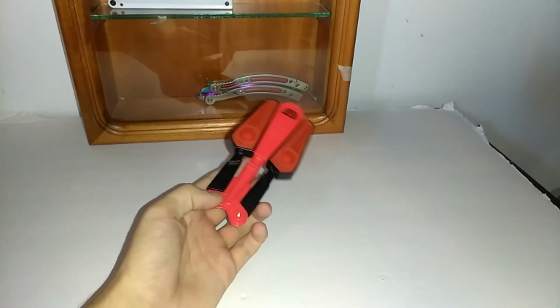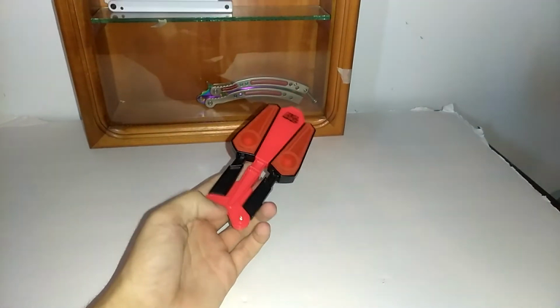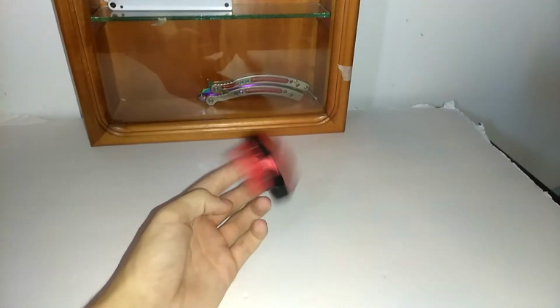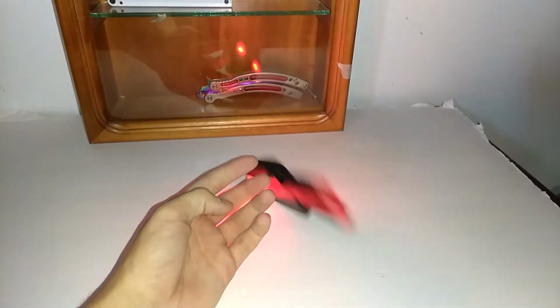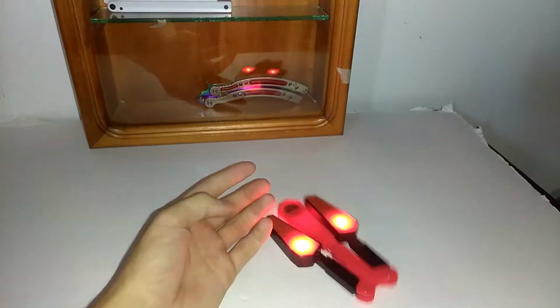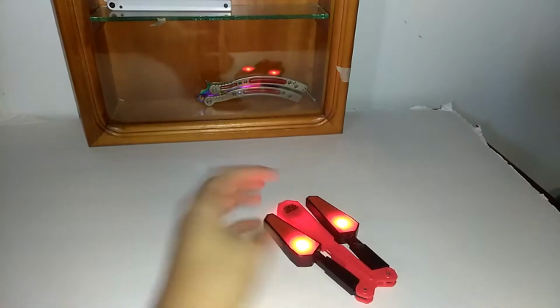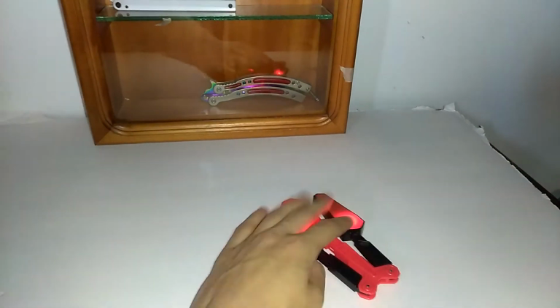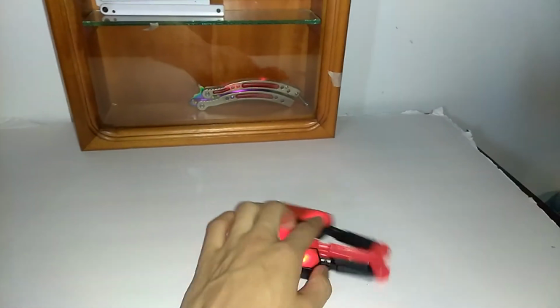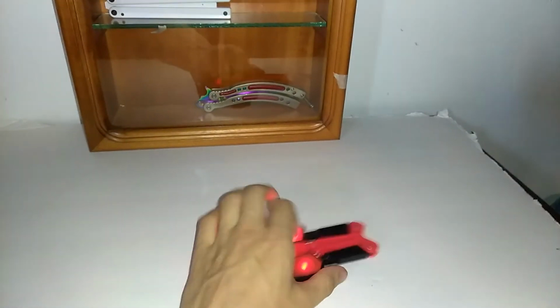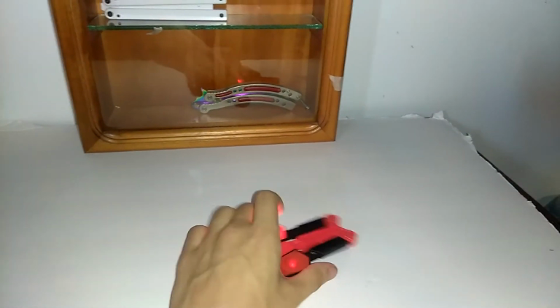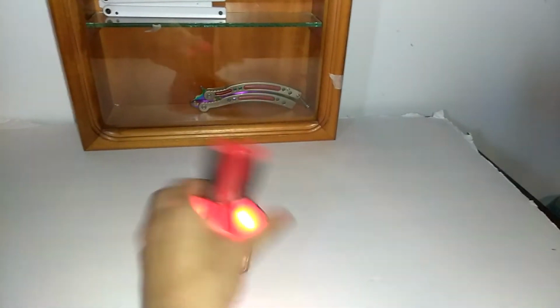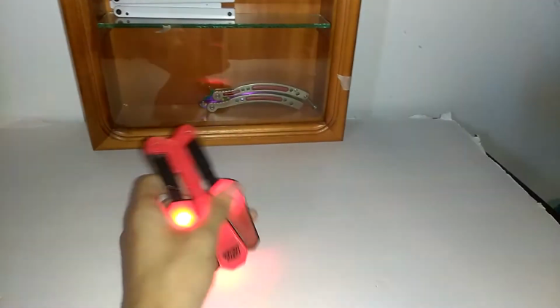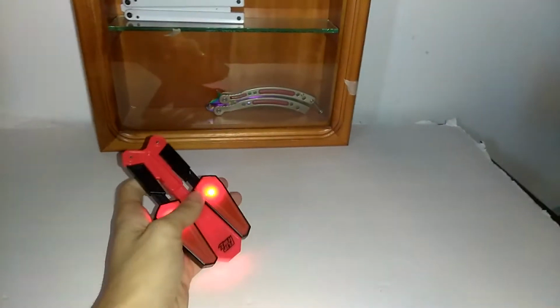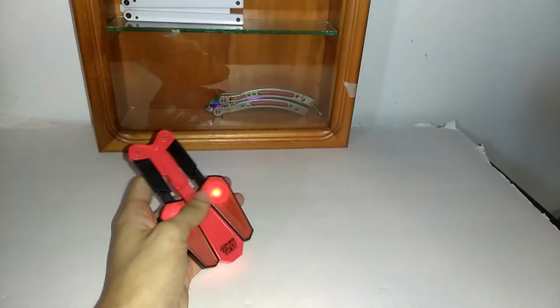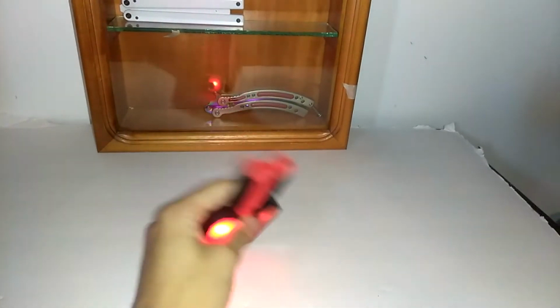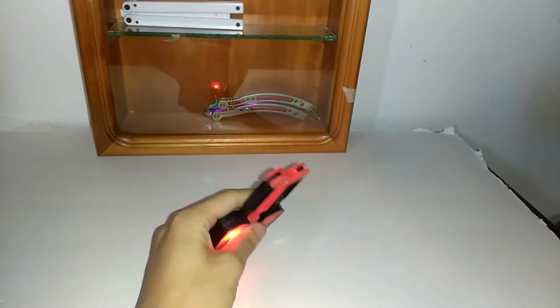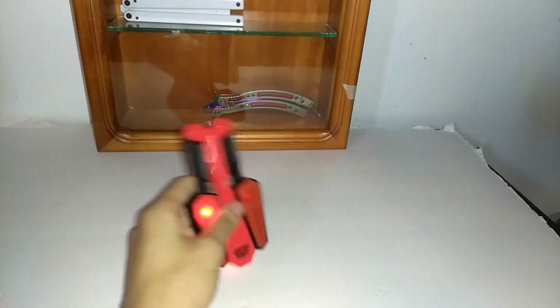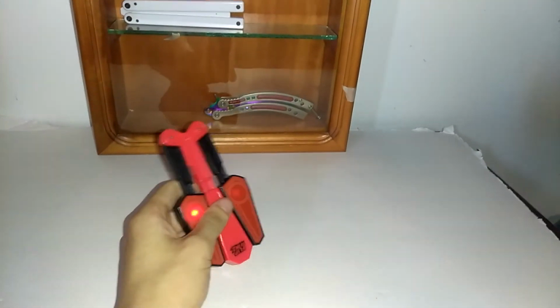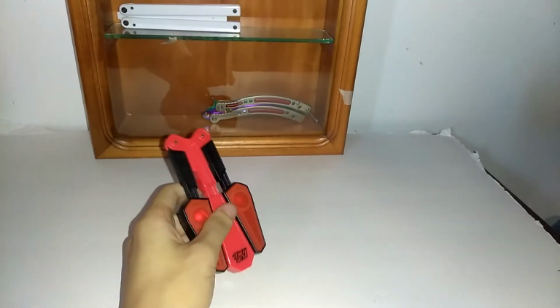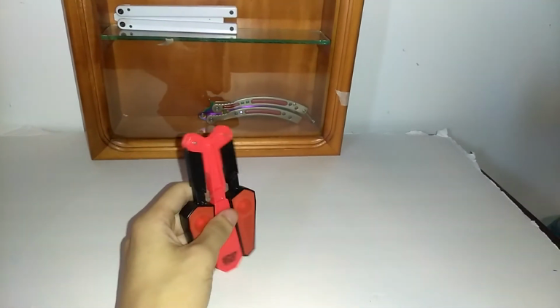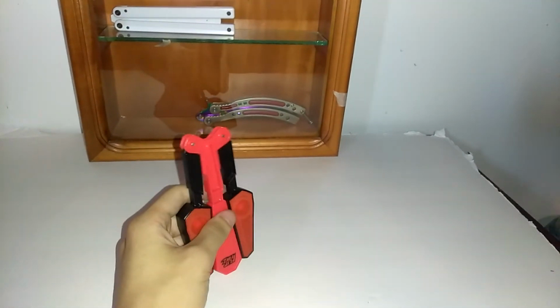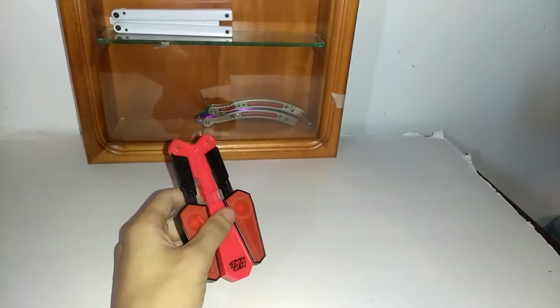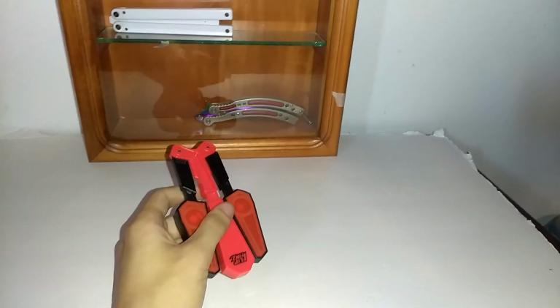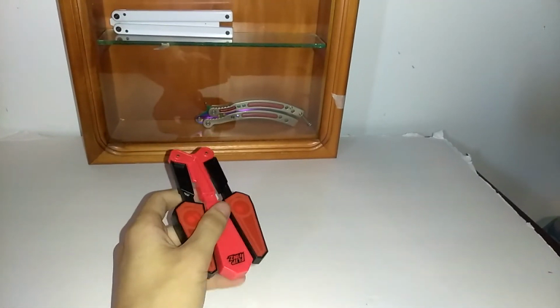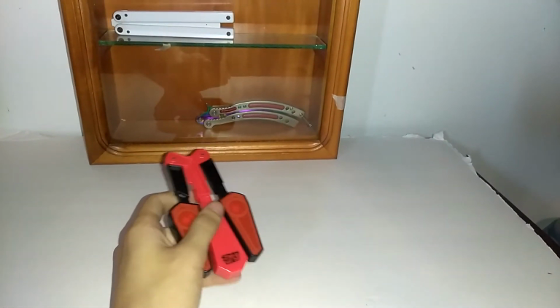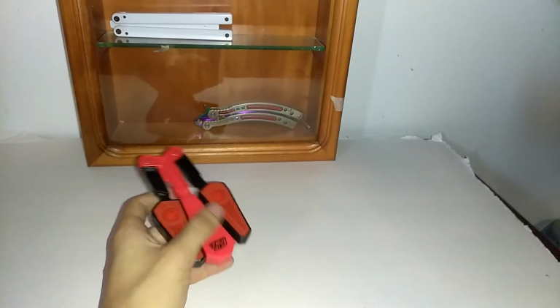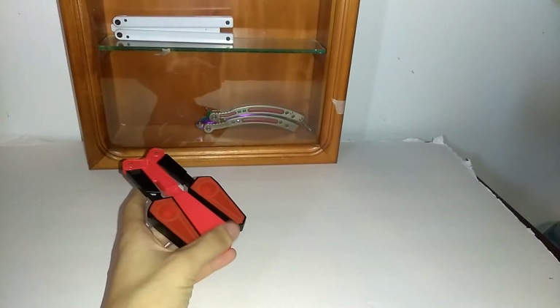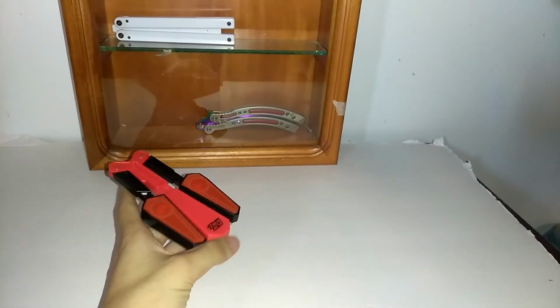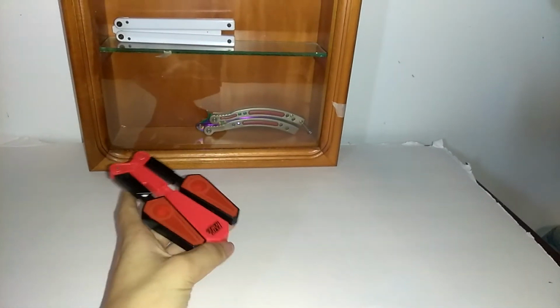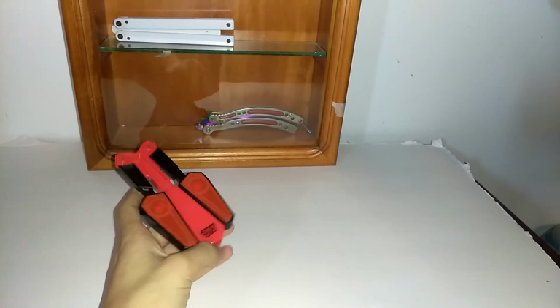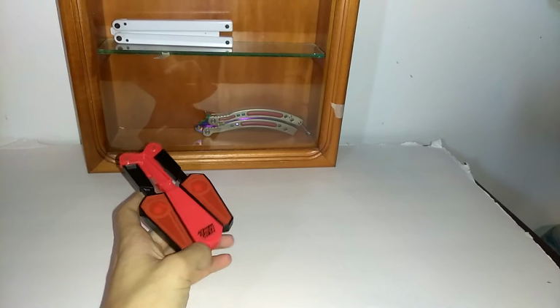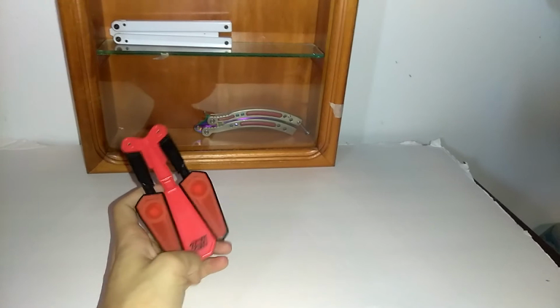Cheap plastic, cheap rivets. Who cares if it breaks? You can just buy a new one for five bucks.